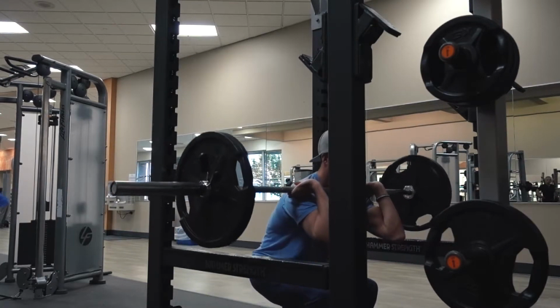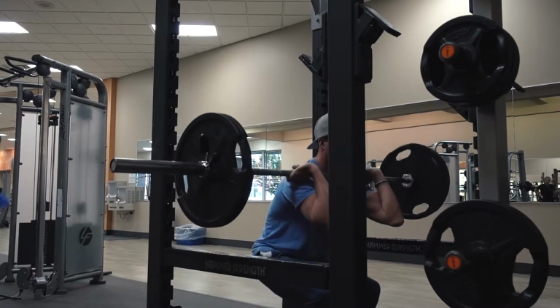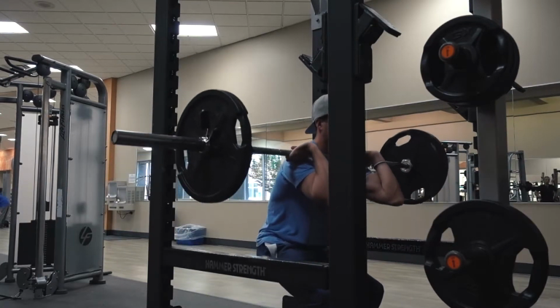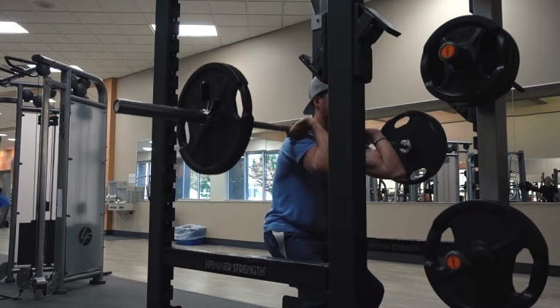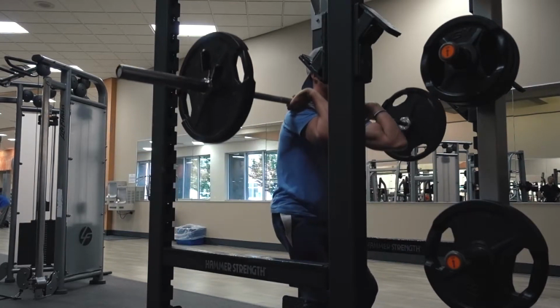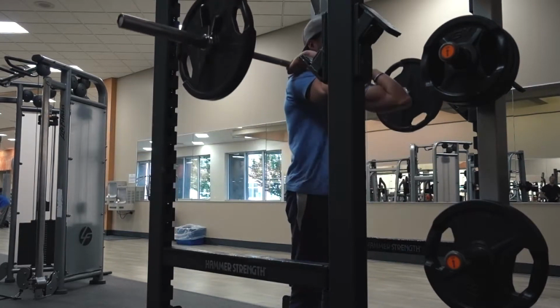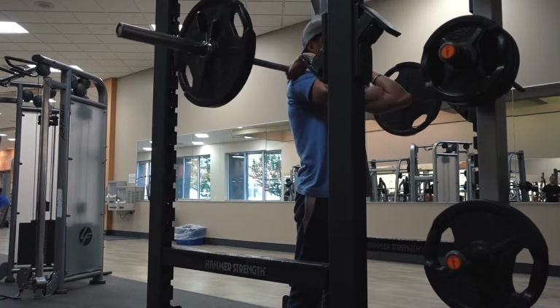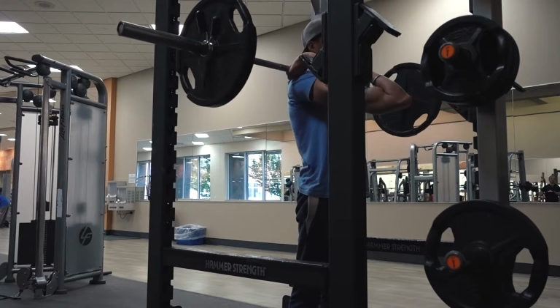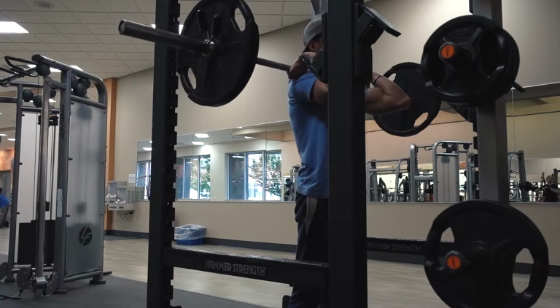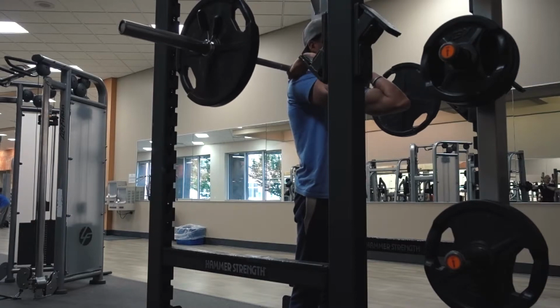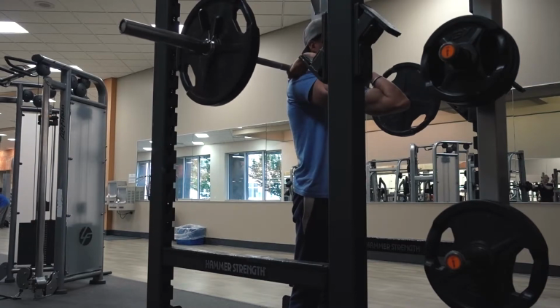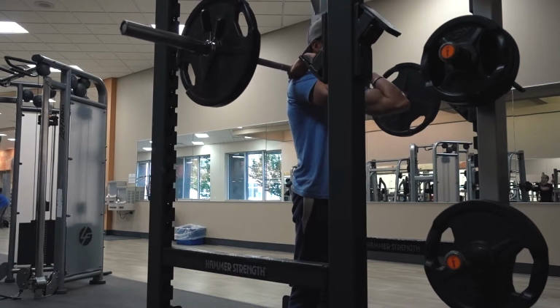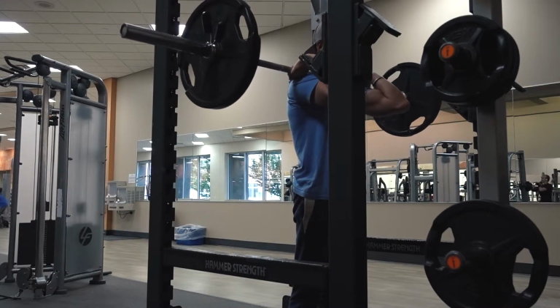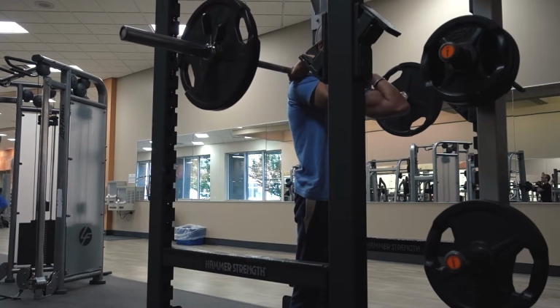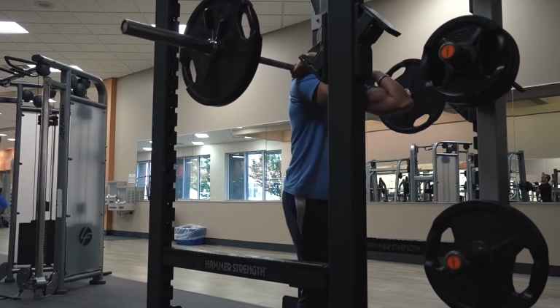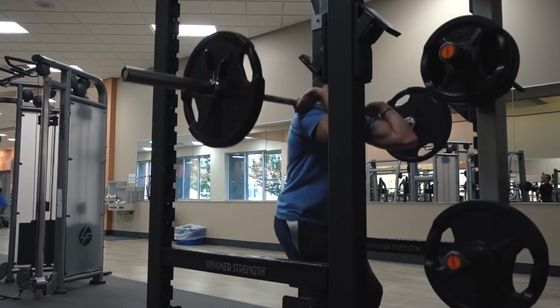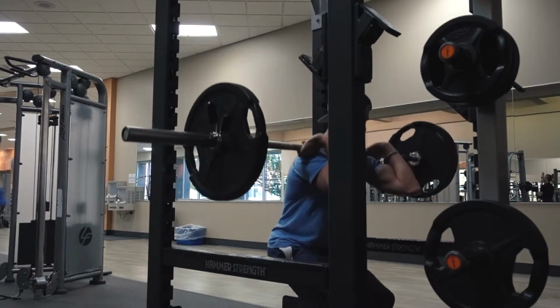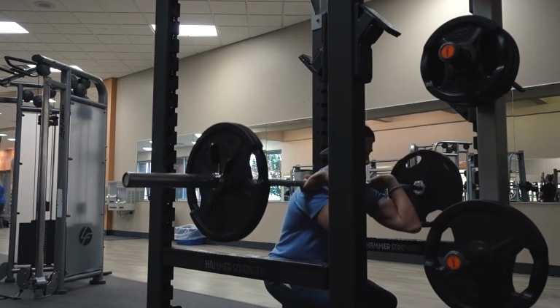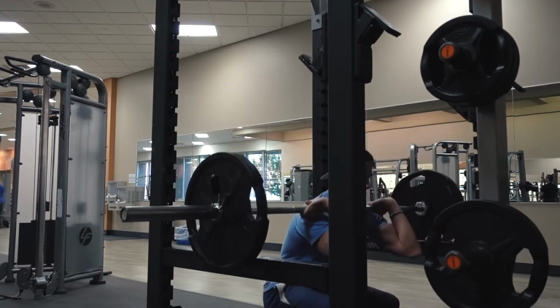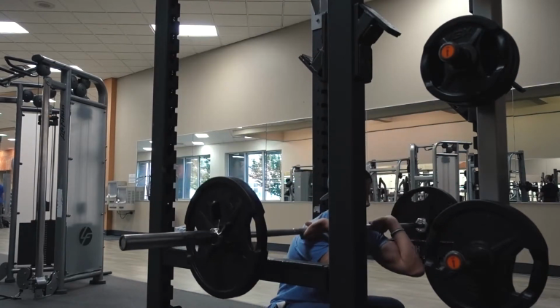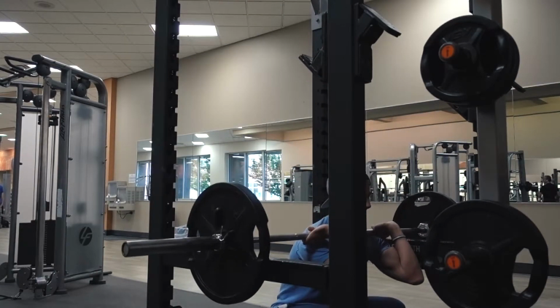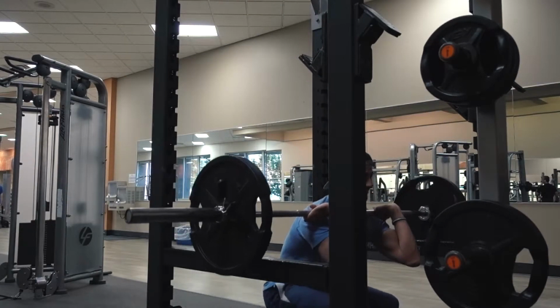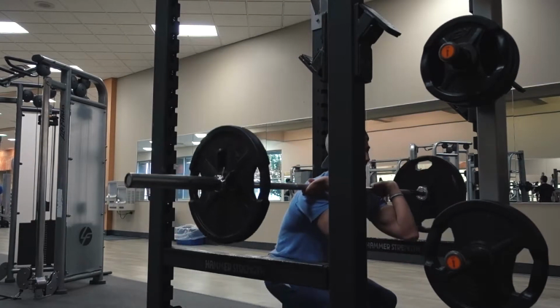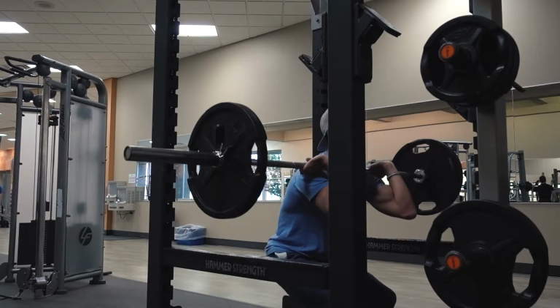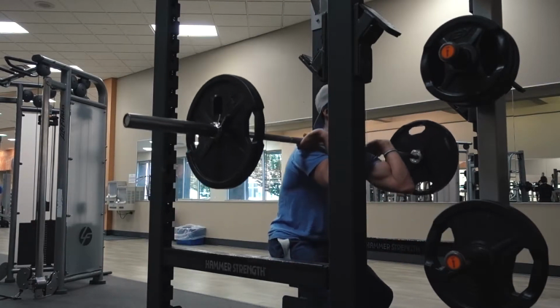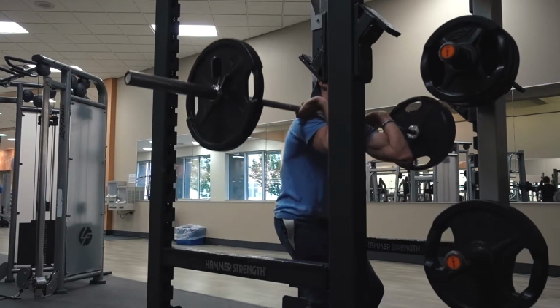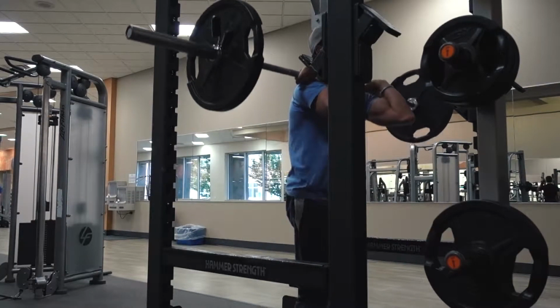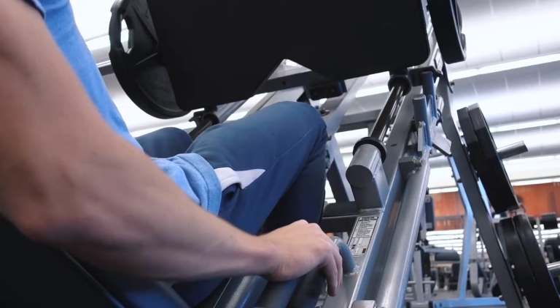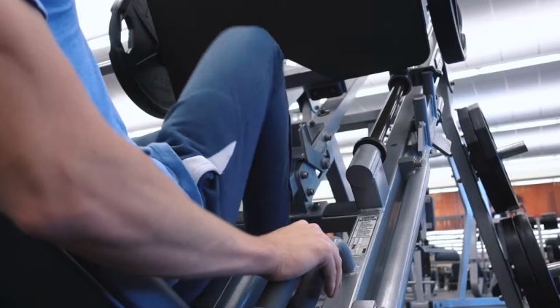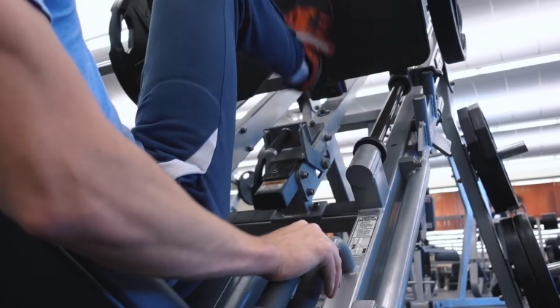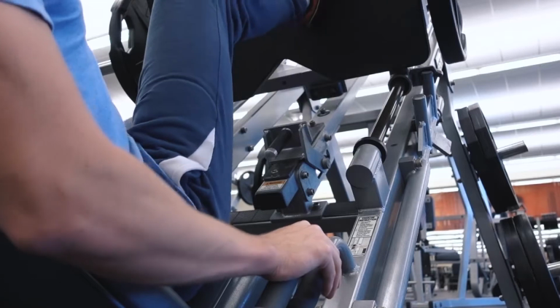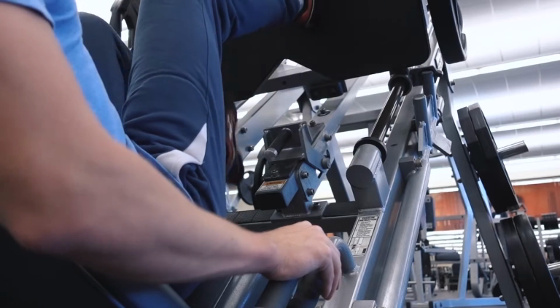I did four sets of front squats with 135. I hit the rail at that point because I went a little too low. But I really like this for leg development, especially quads.